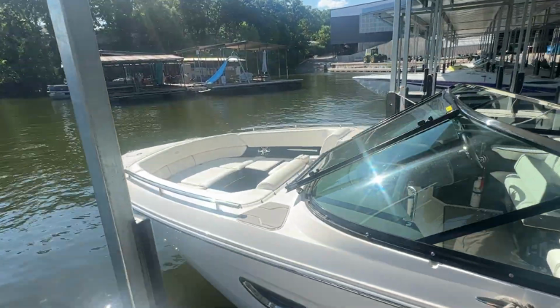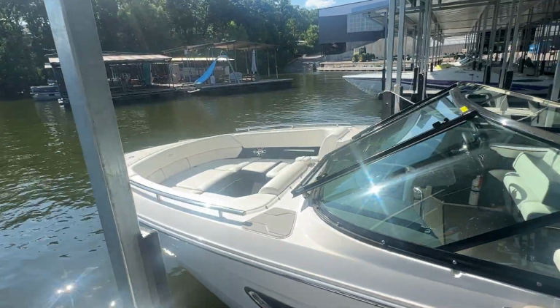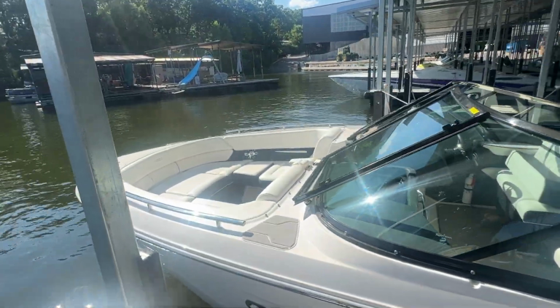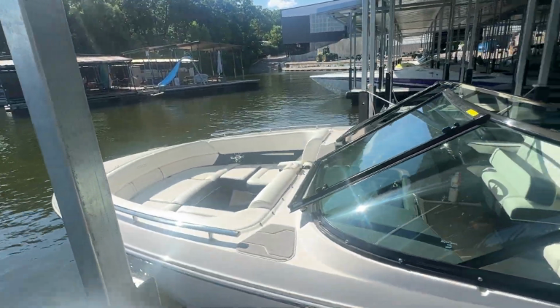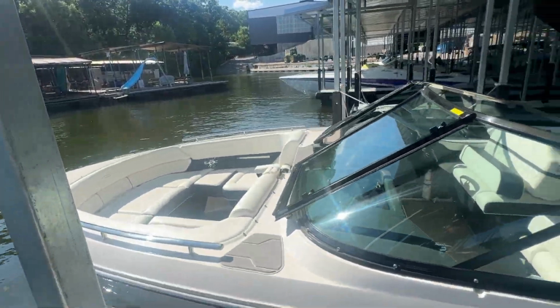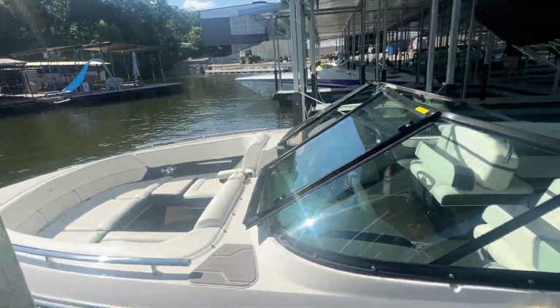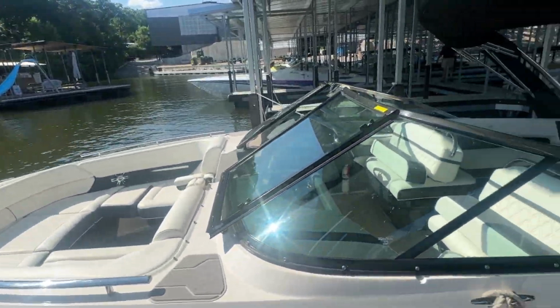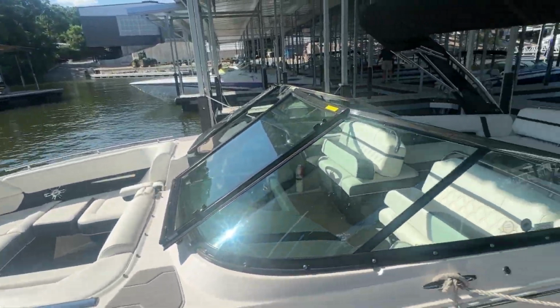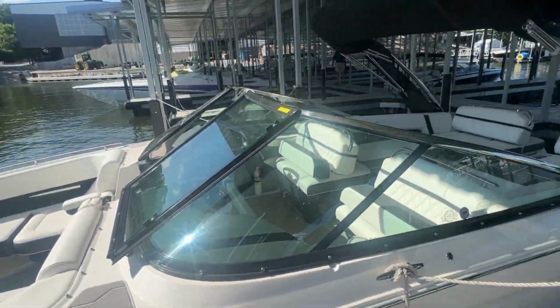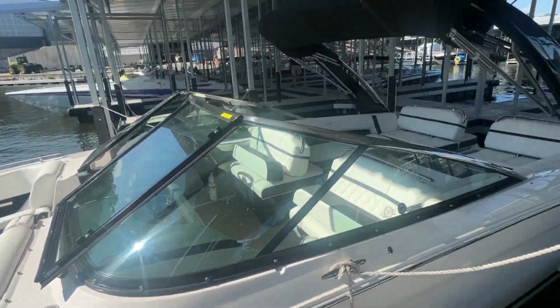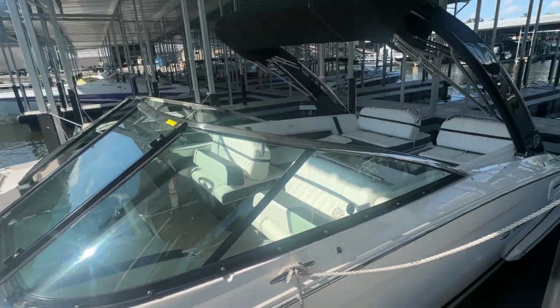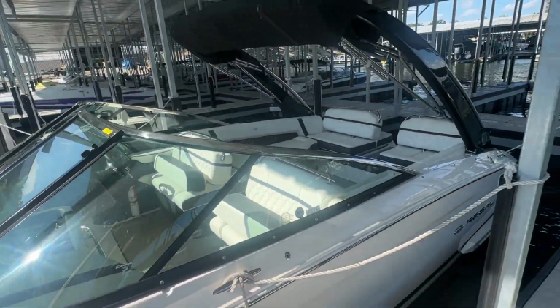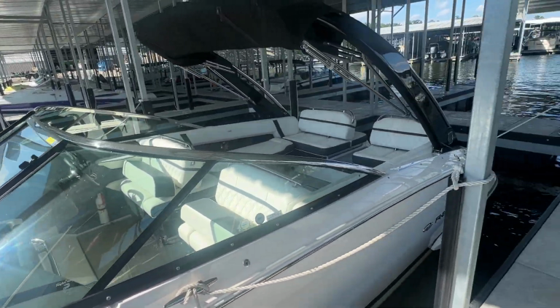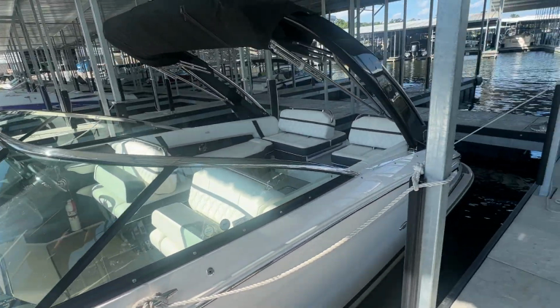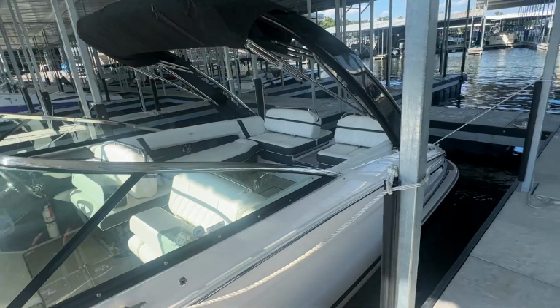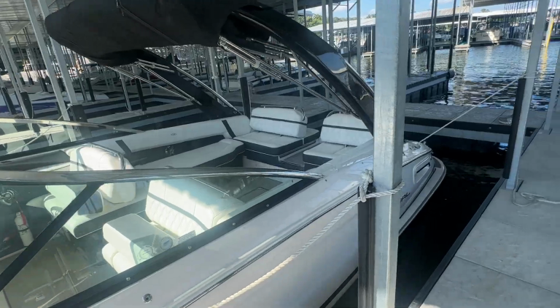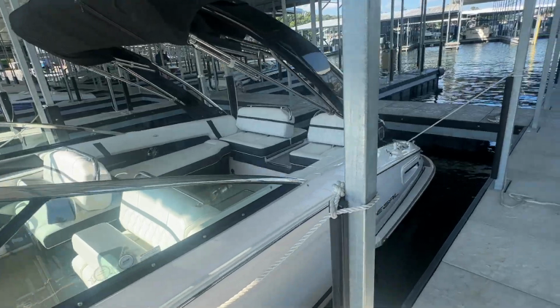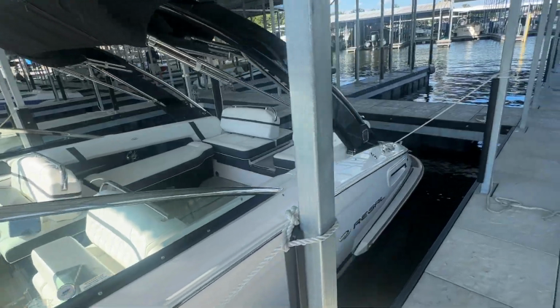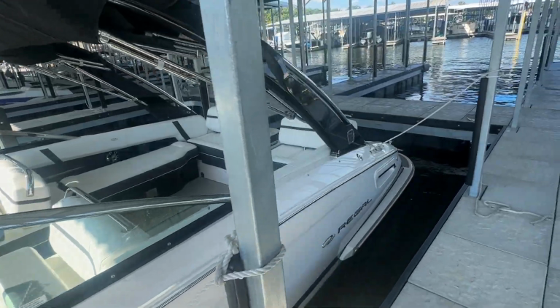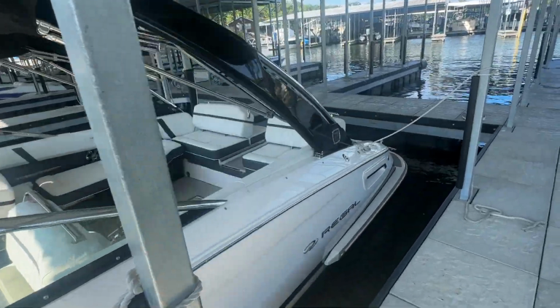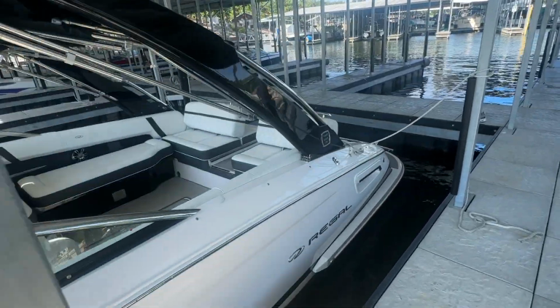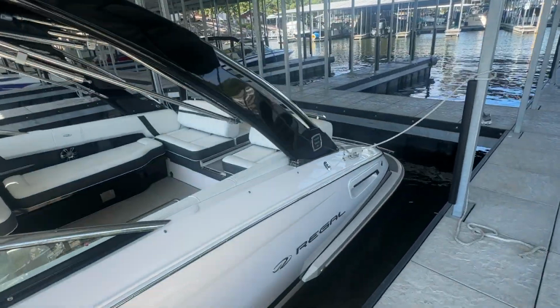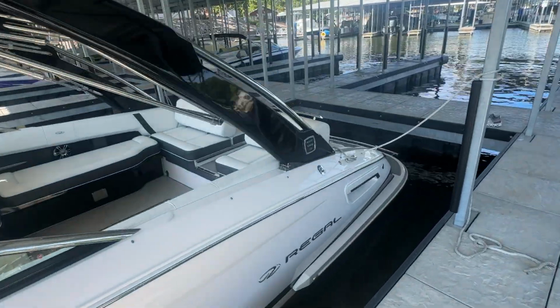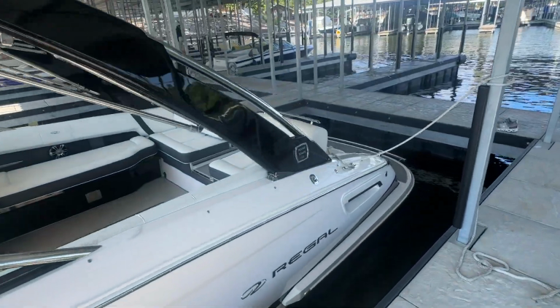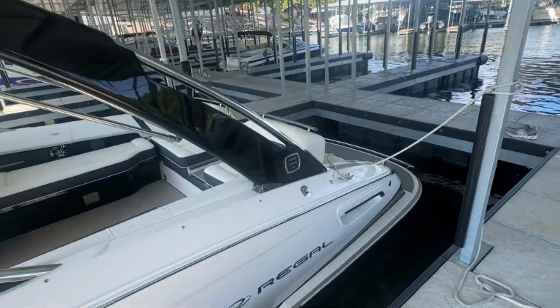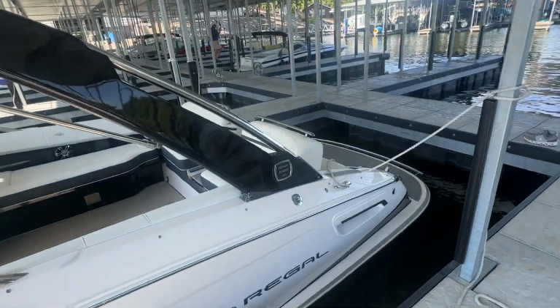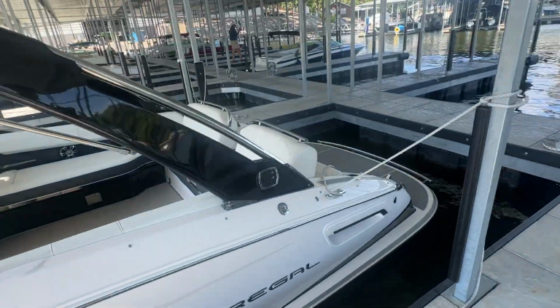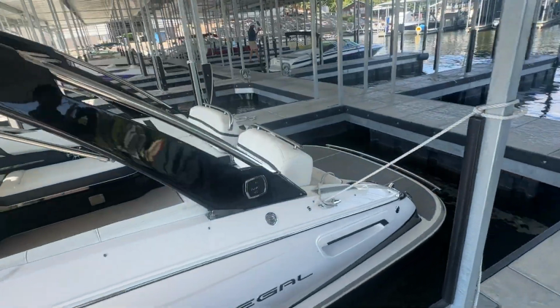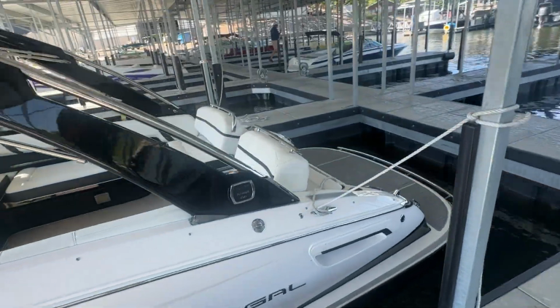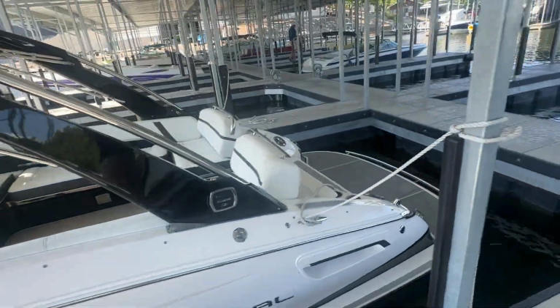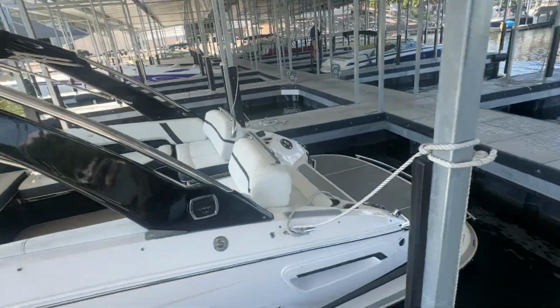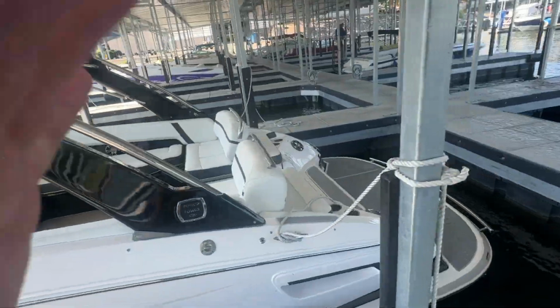This boat does only have 90 hours on it — very, very clean boat.